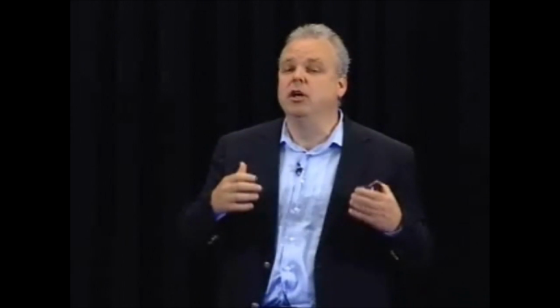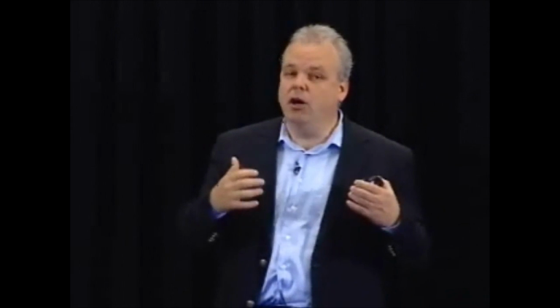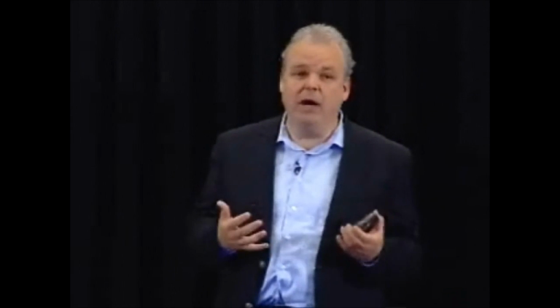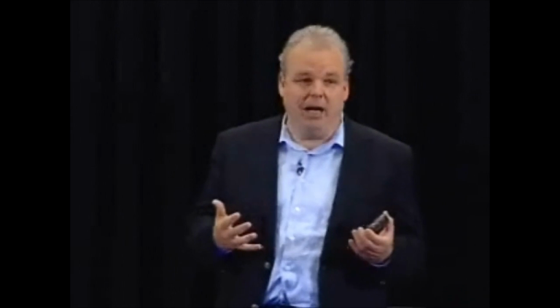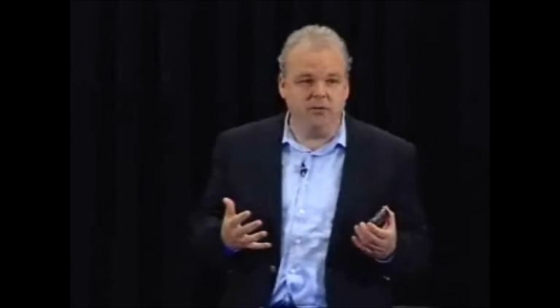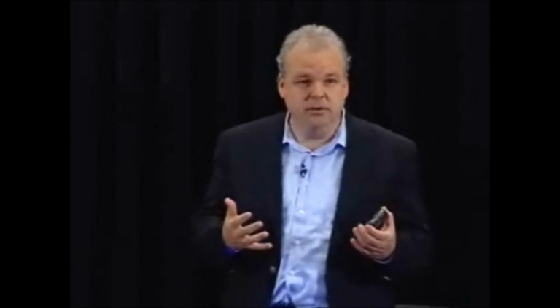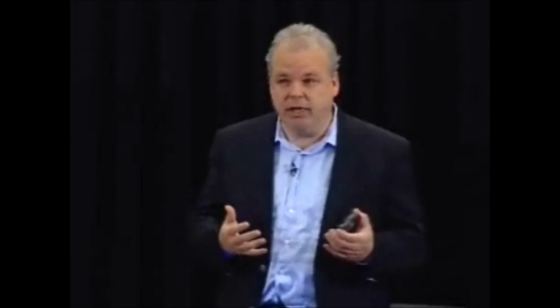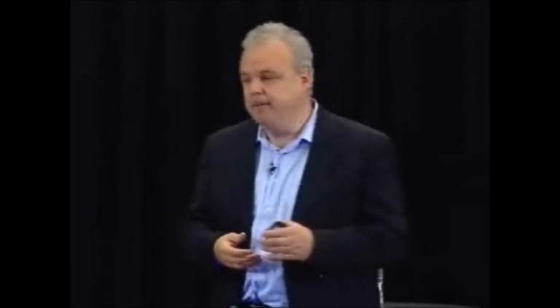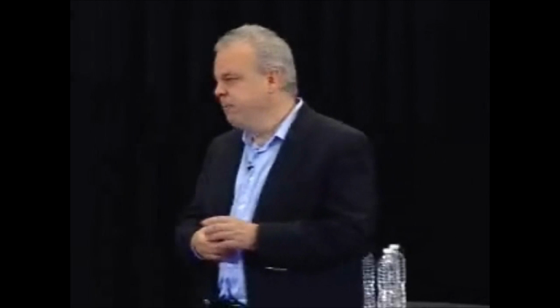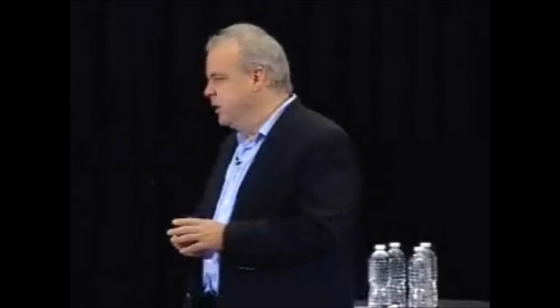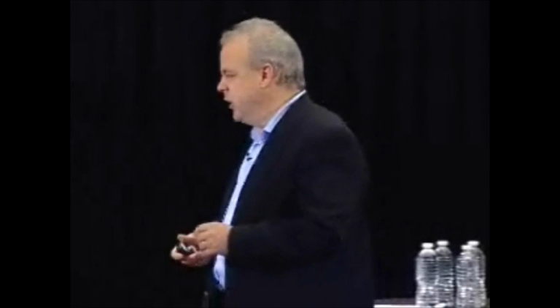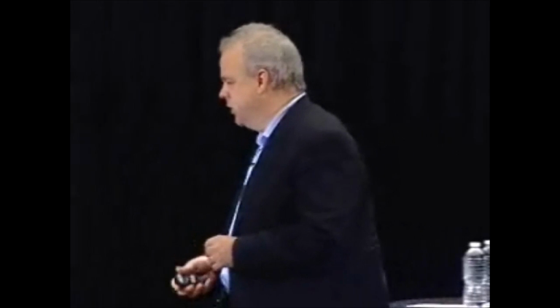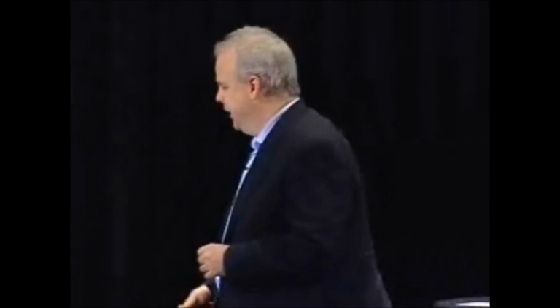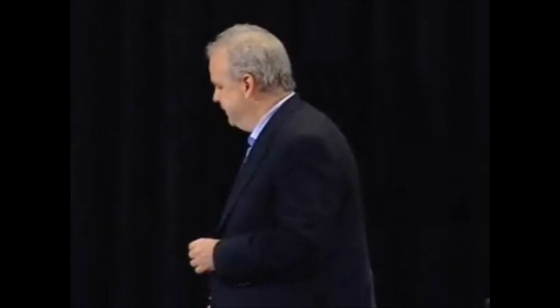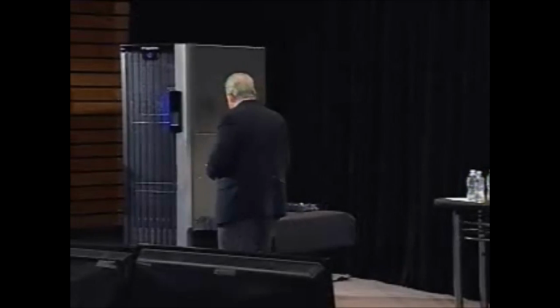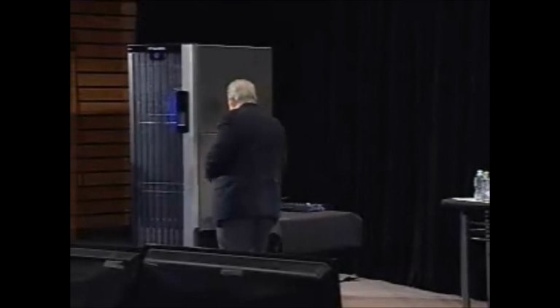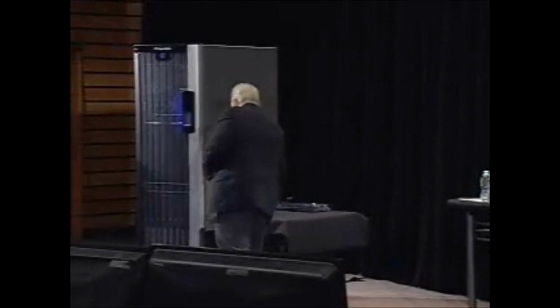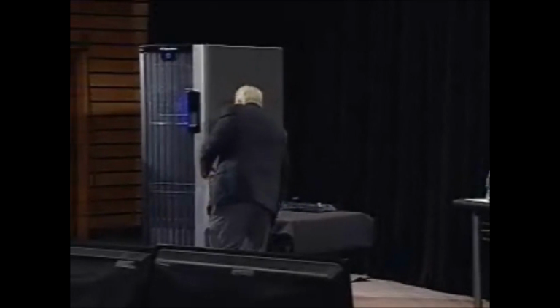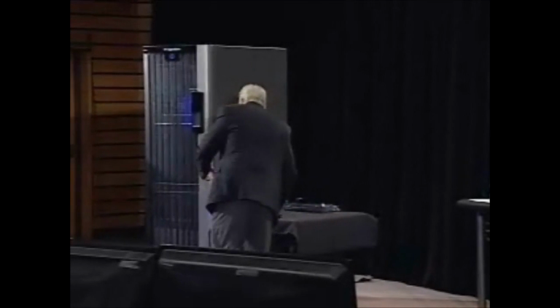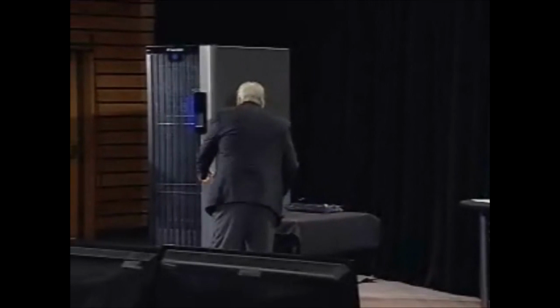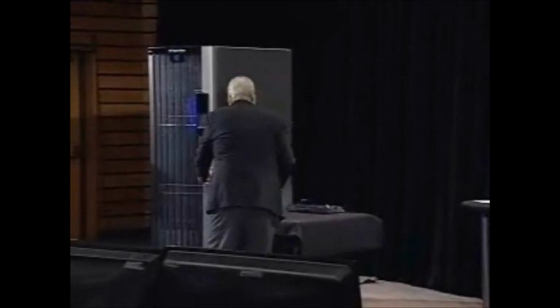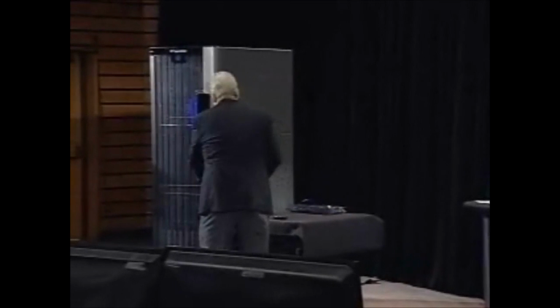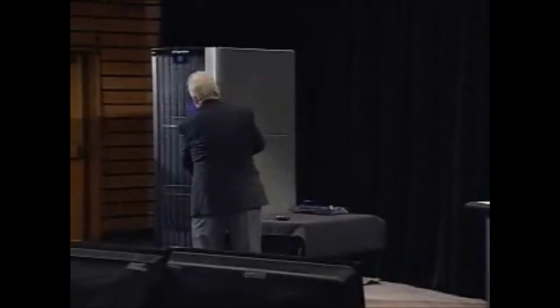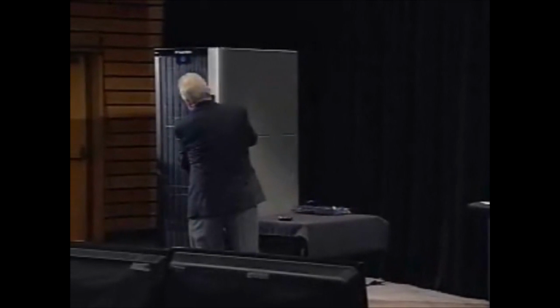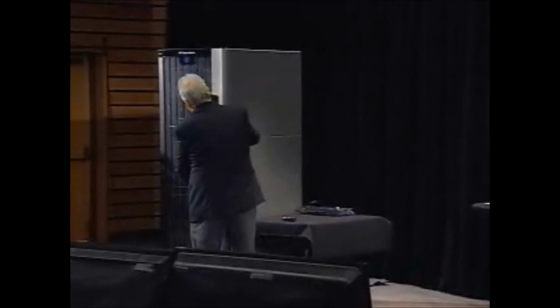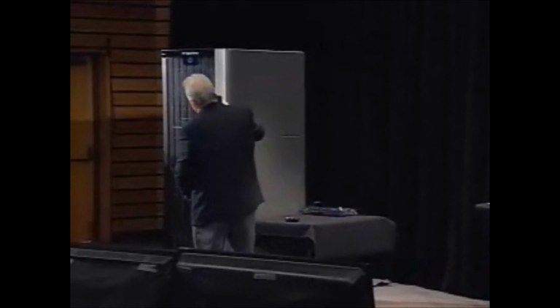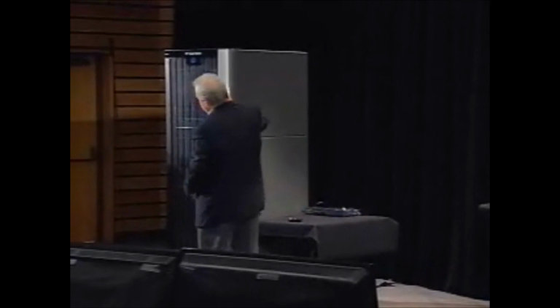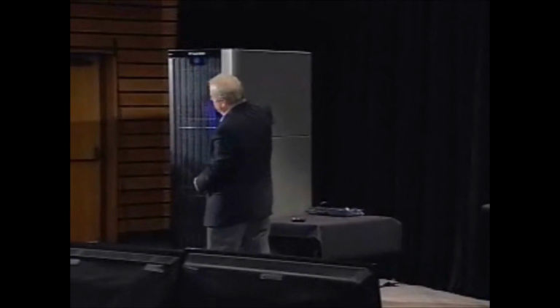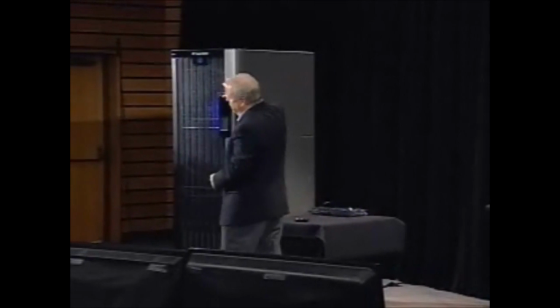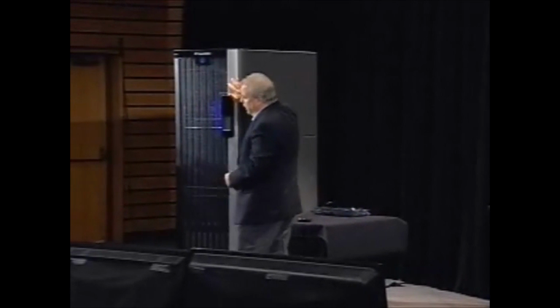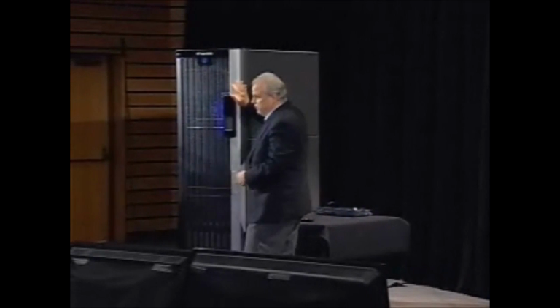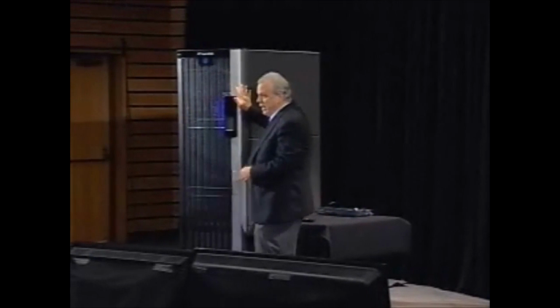It really changes that mindset in your customers from this is sort of intellectually interesting to, oh wow, okay. So let me just start by showing you the rack.